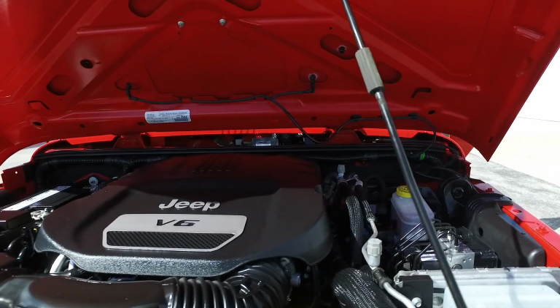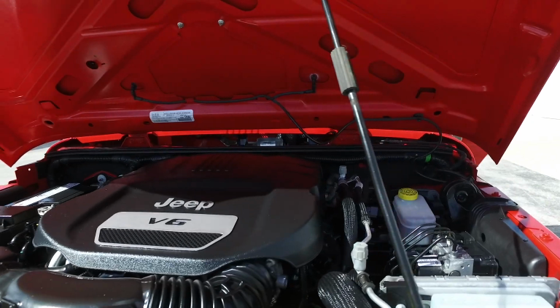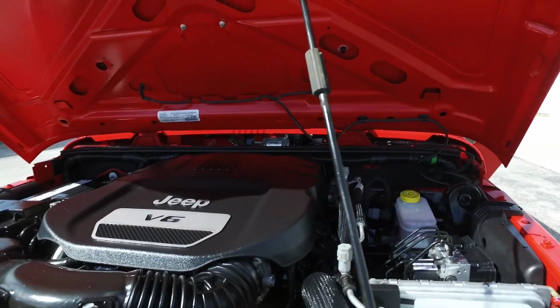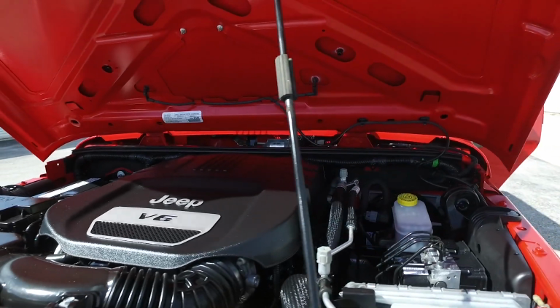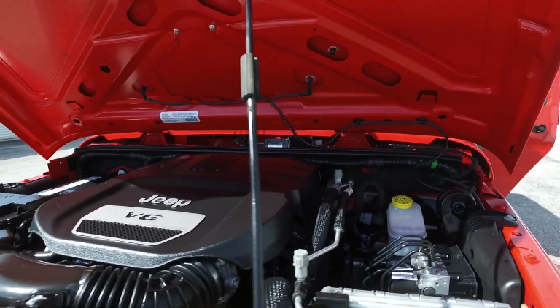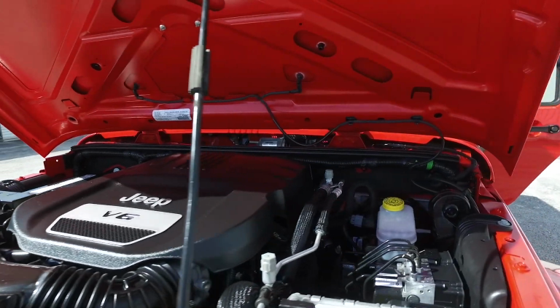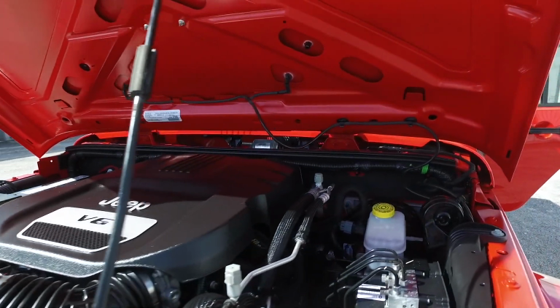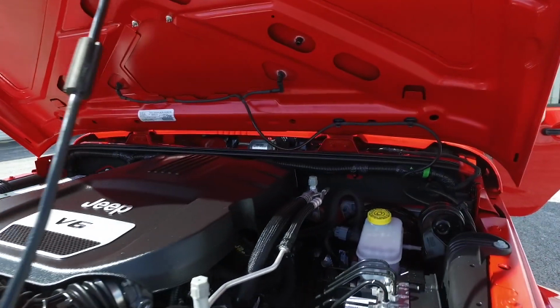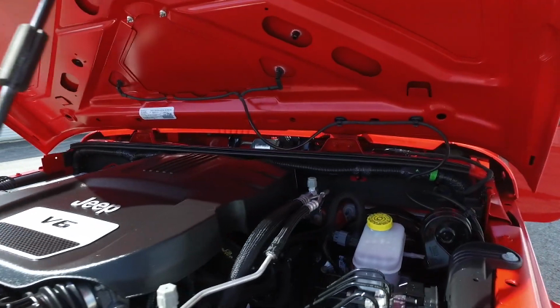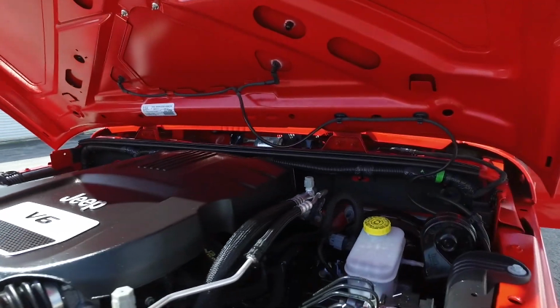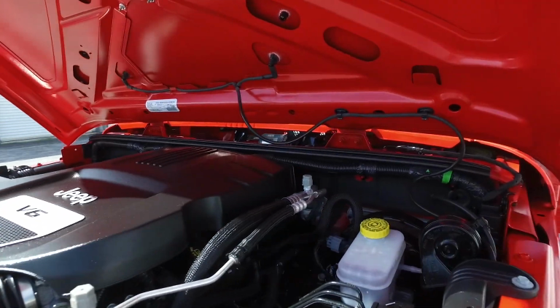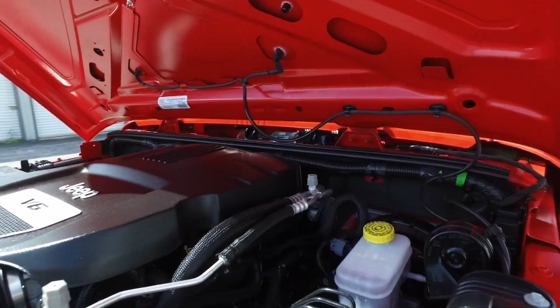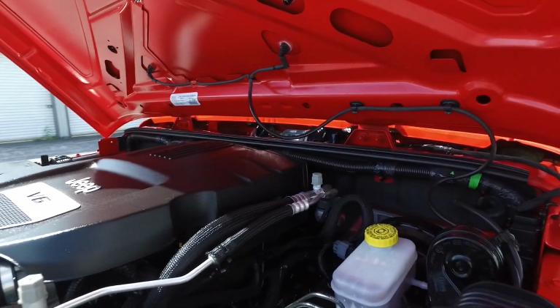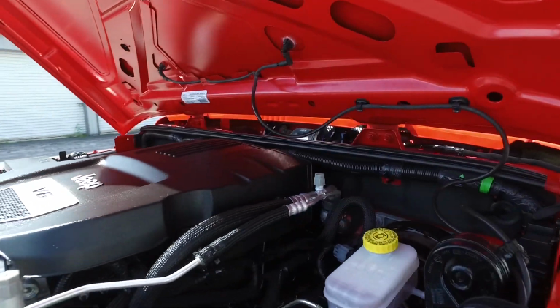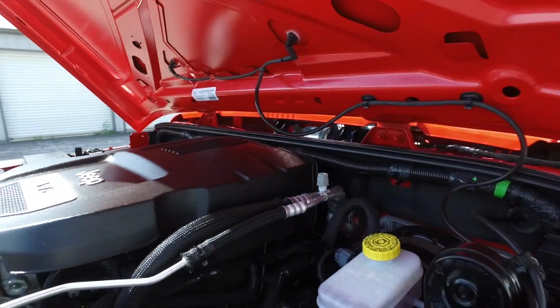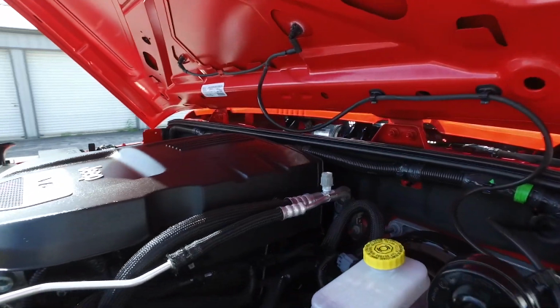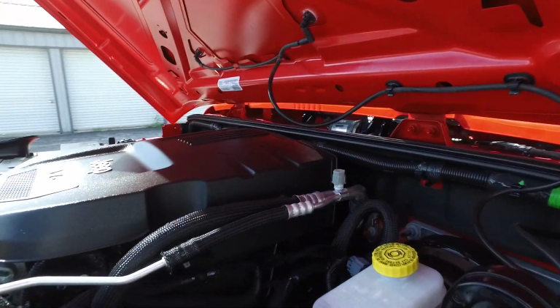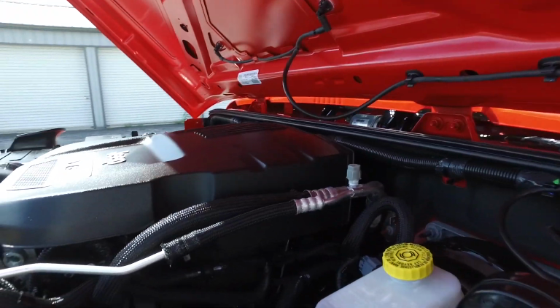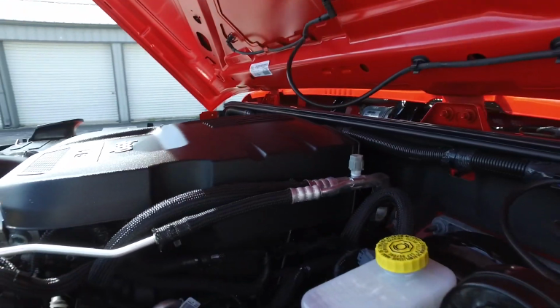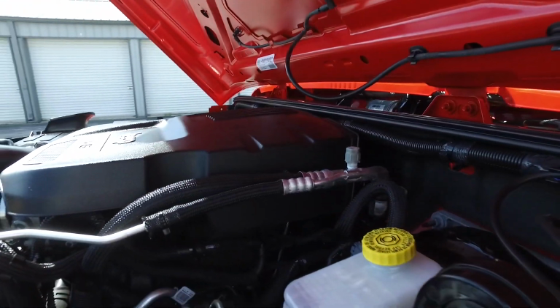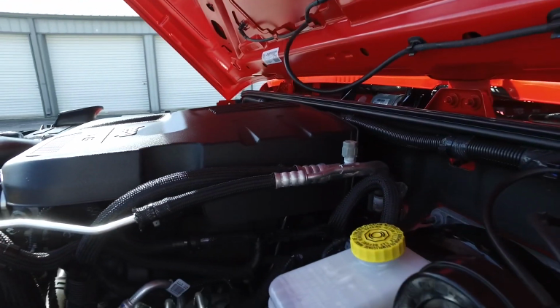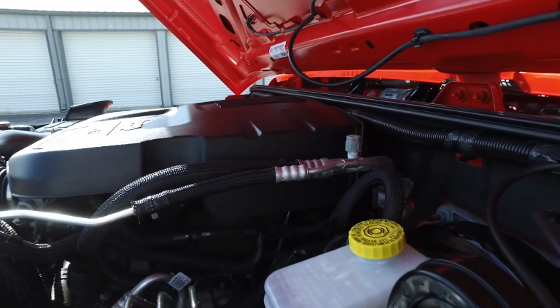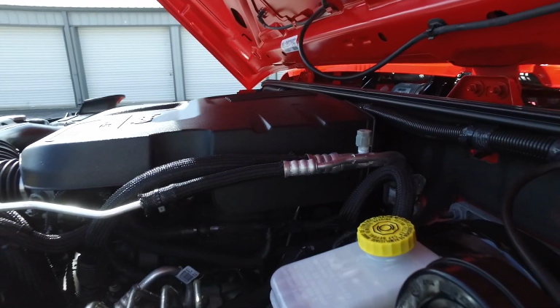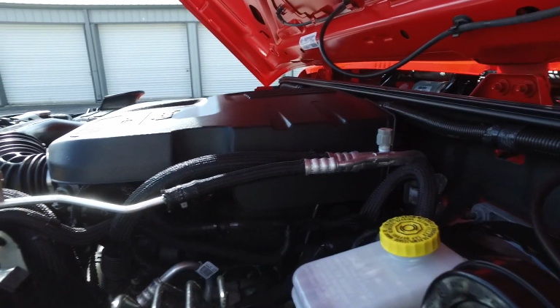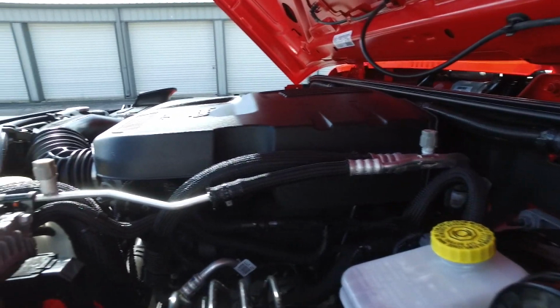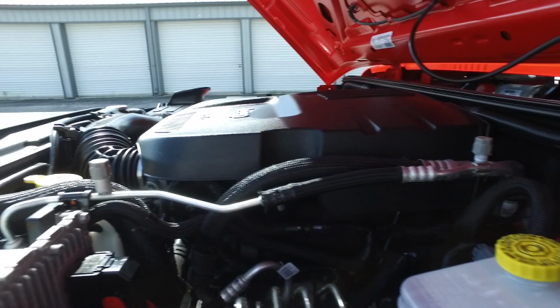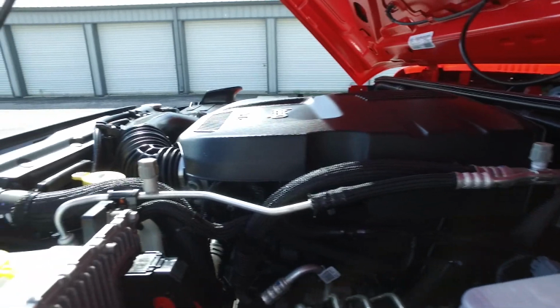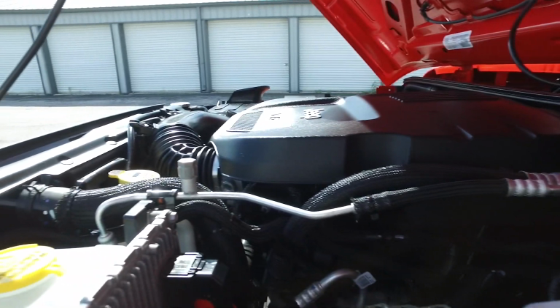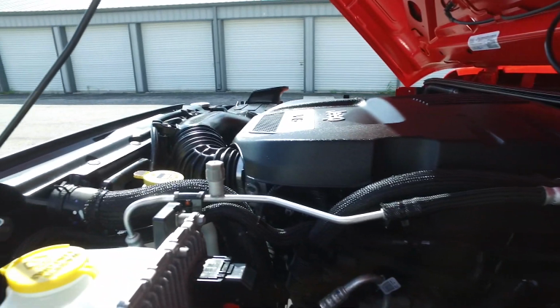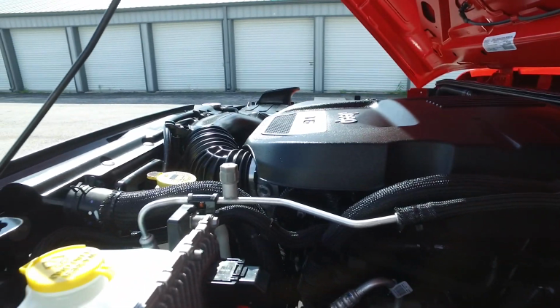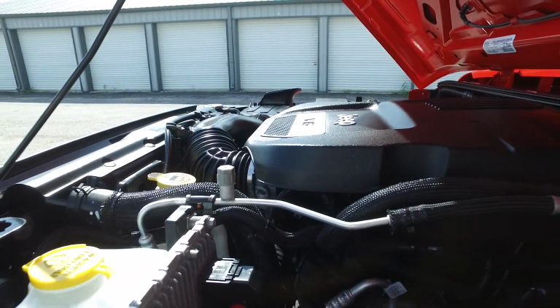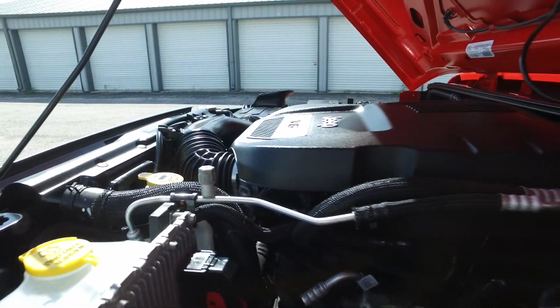Ultra clean under the hood — virtually spotless on this one.